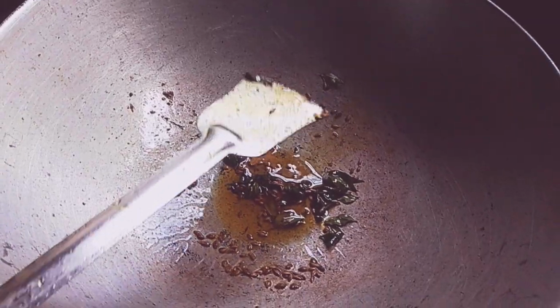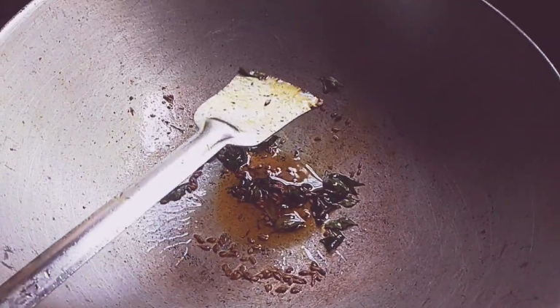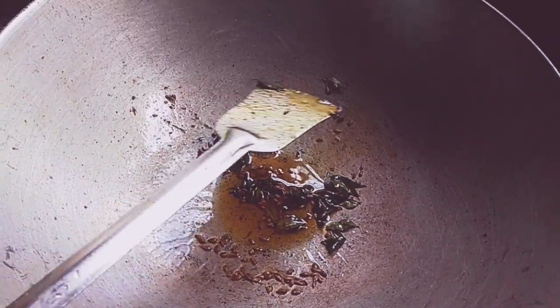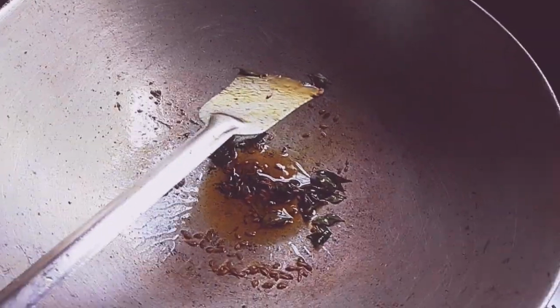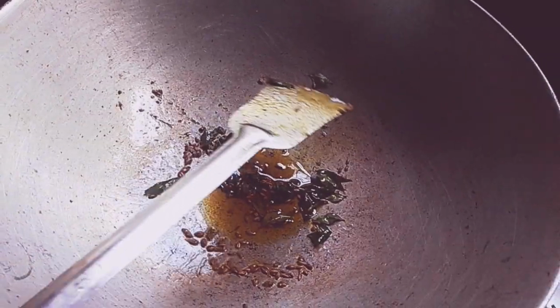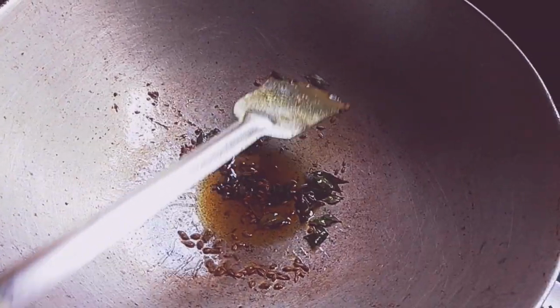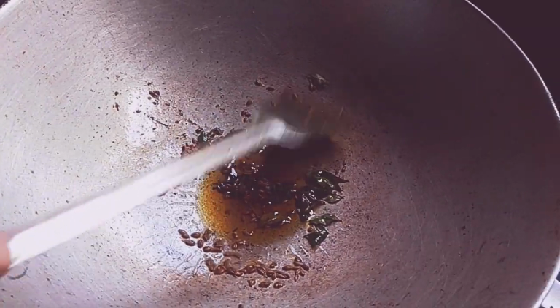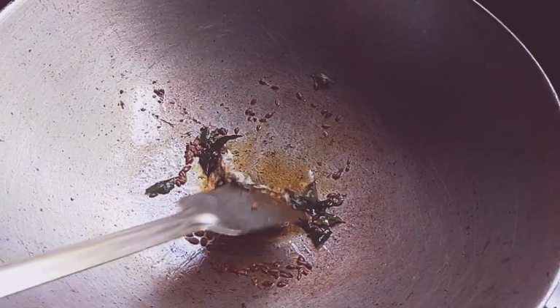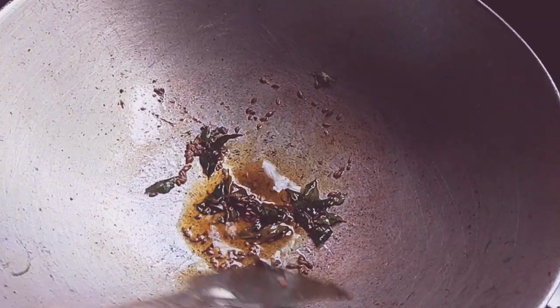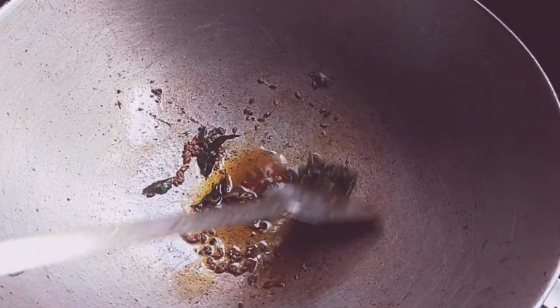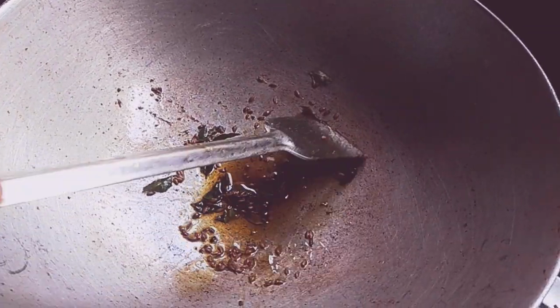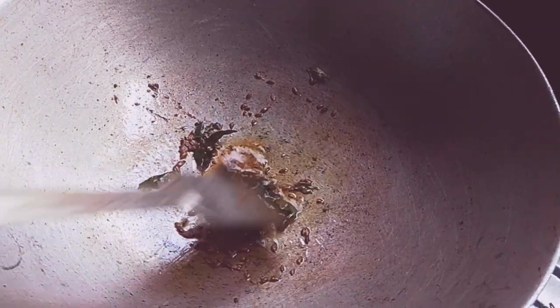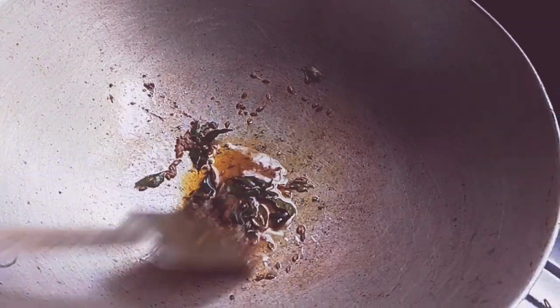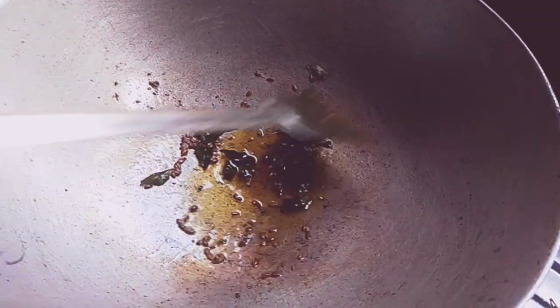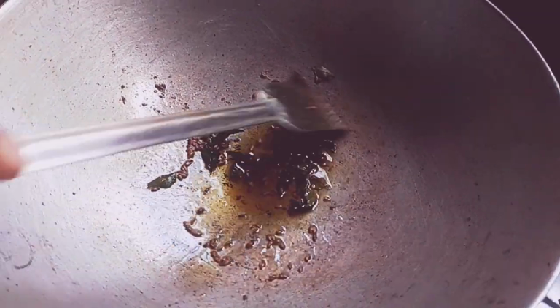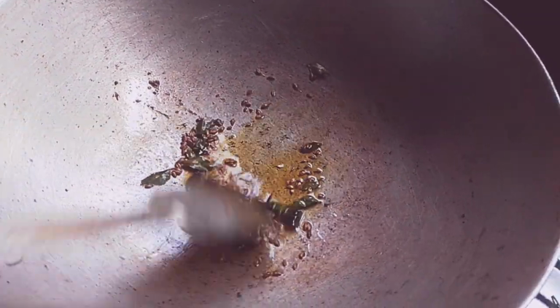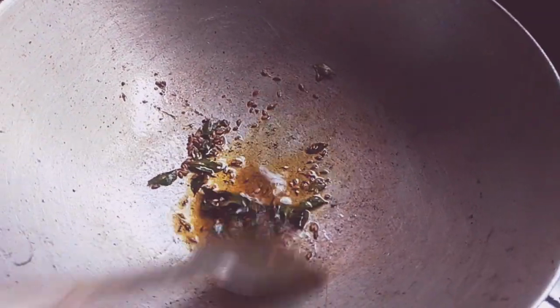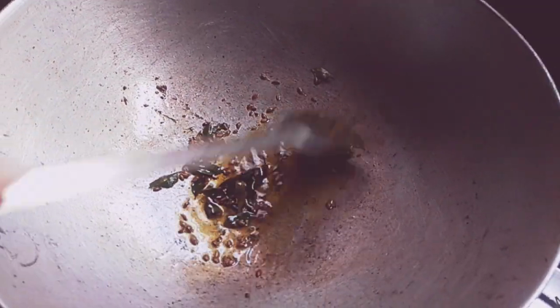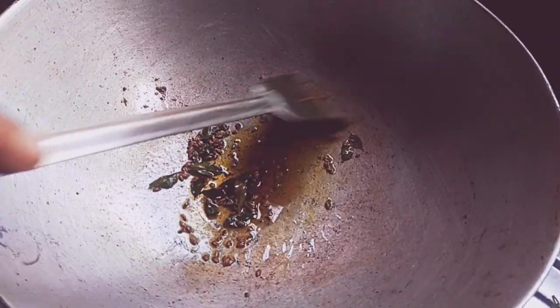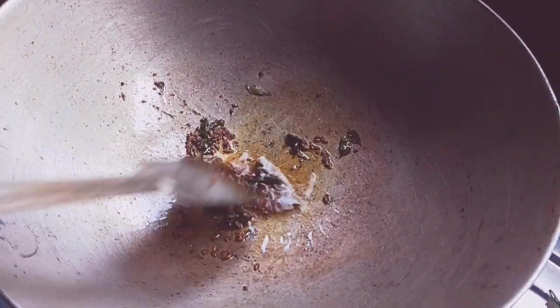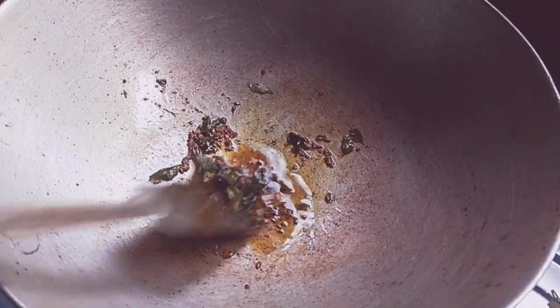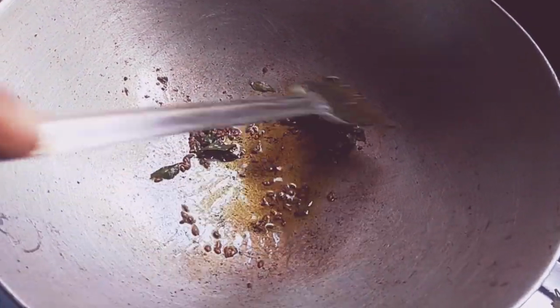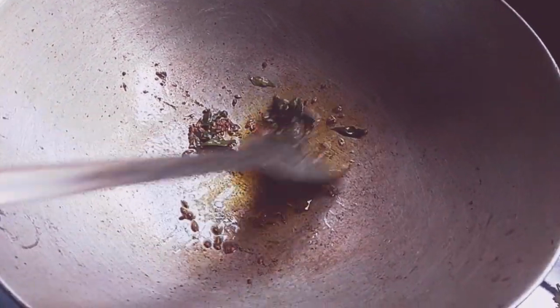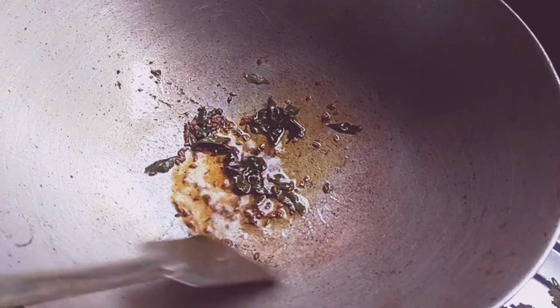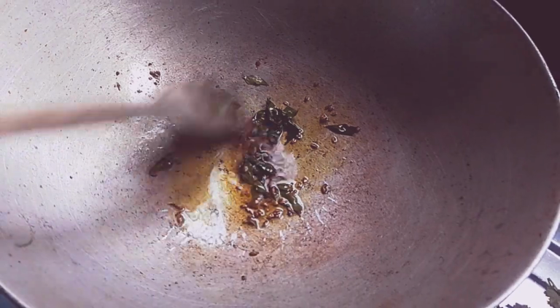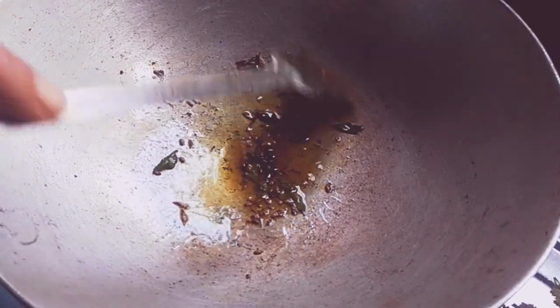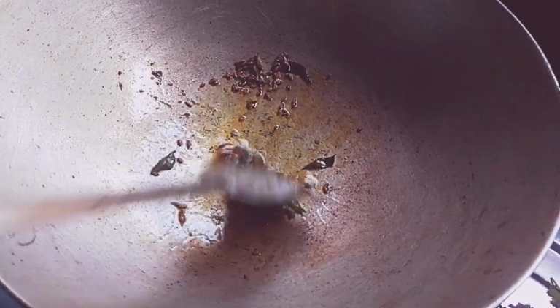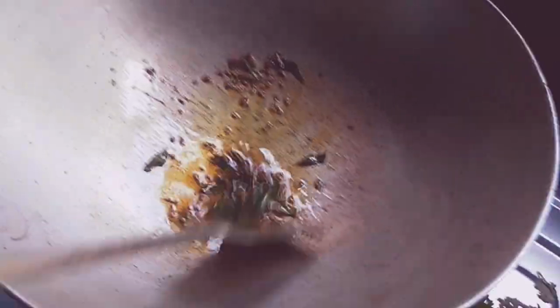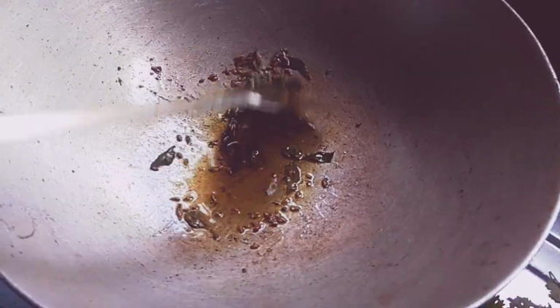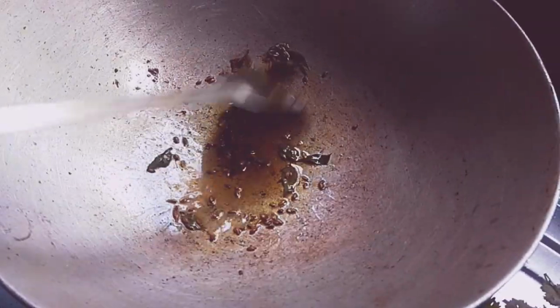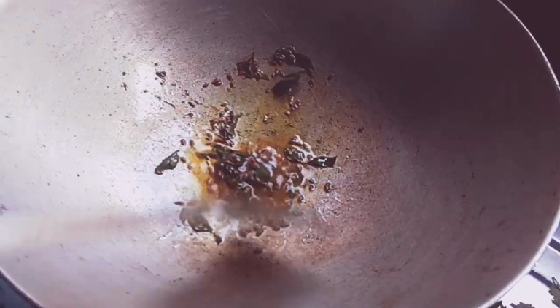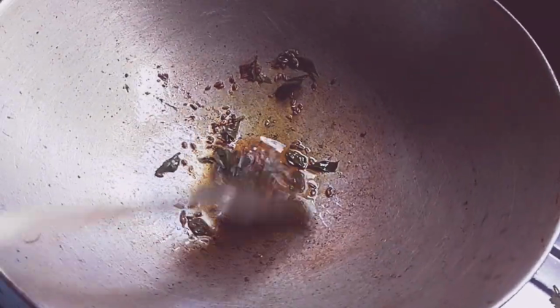Cook for 10 minutes. We will take a few seconds to make the cake. We will take the next step.